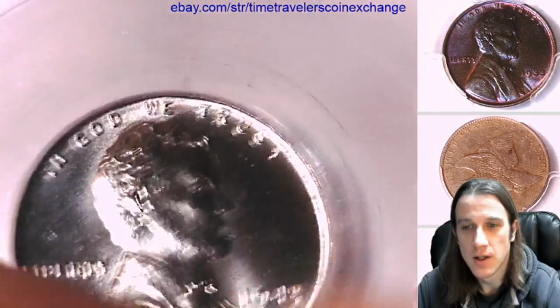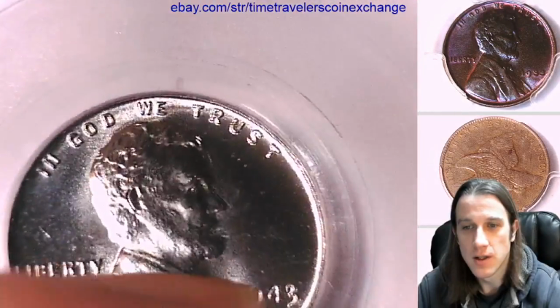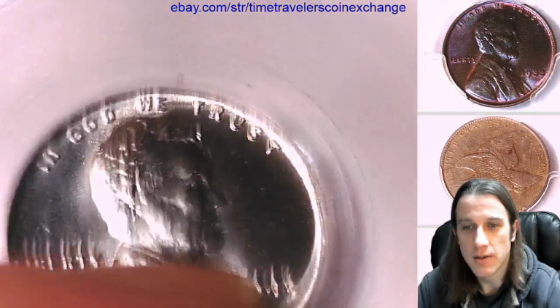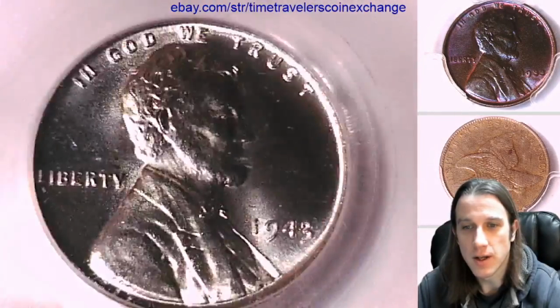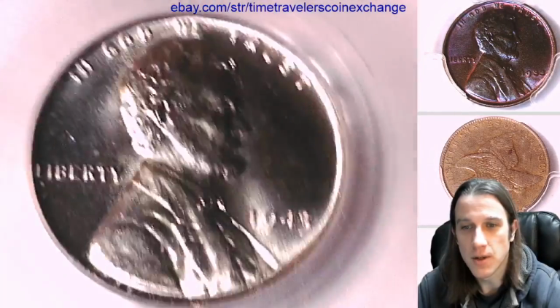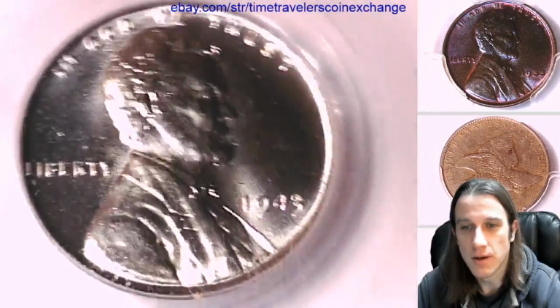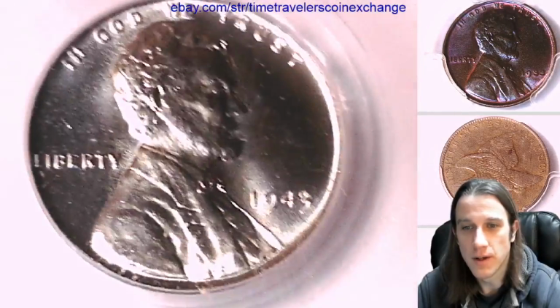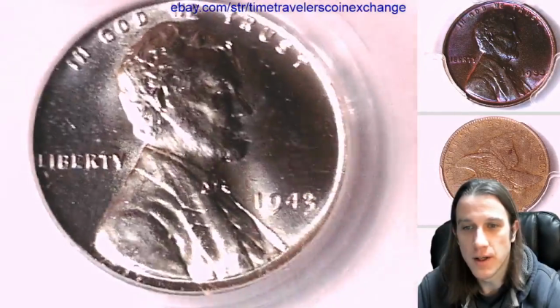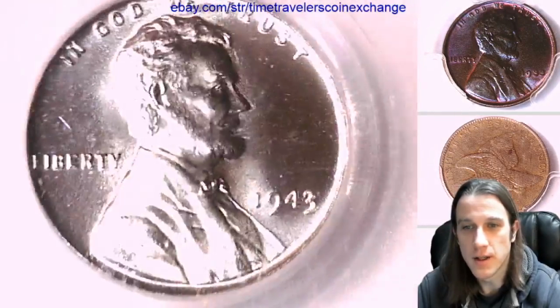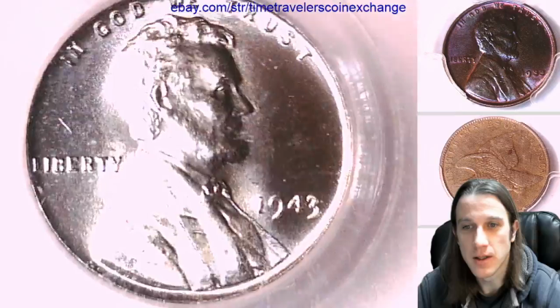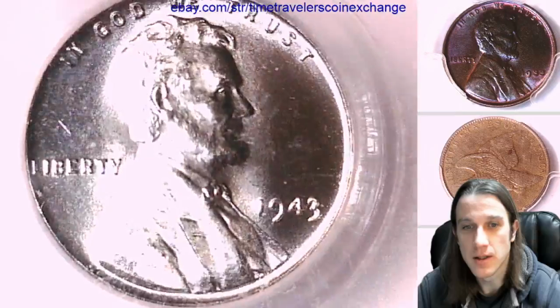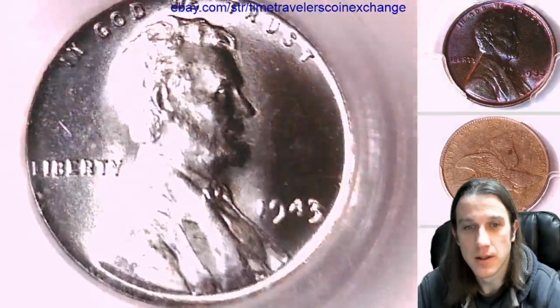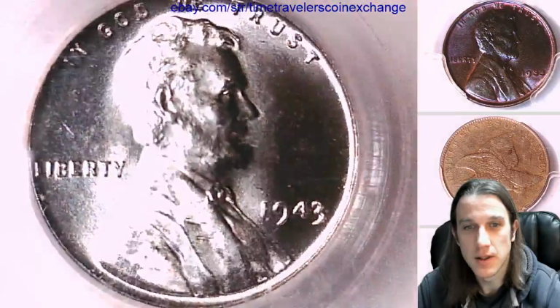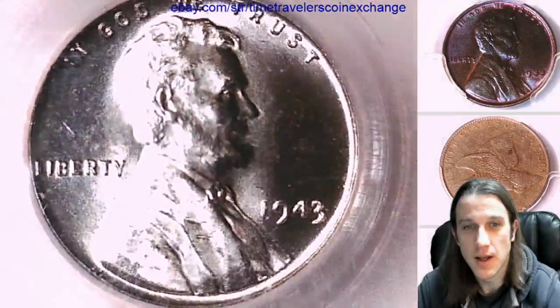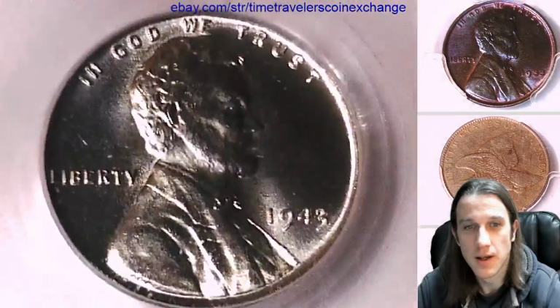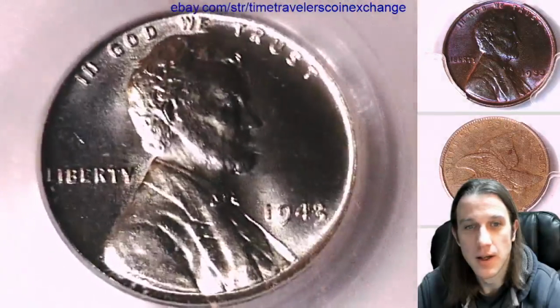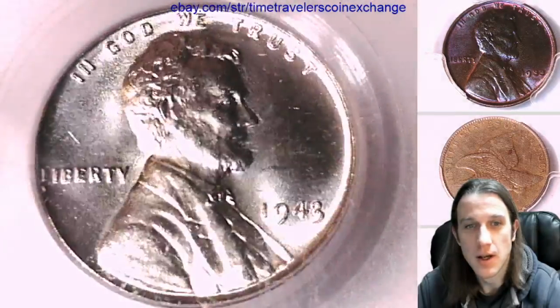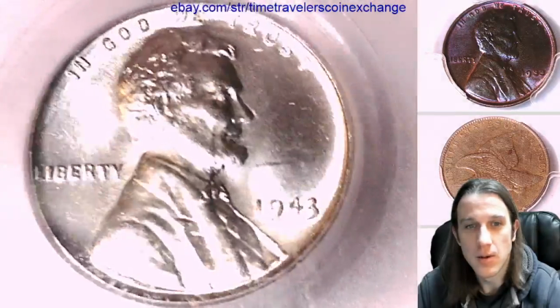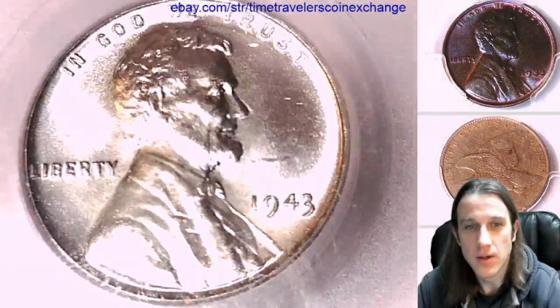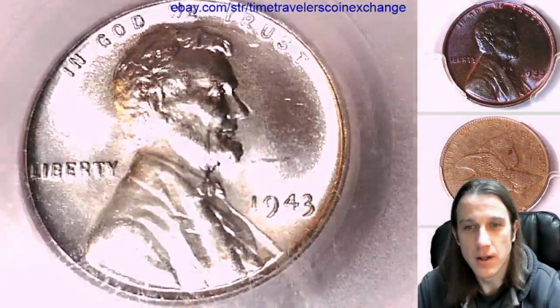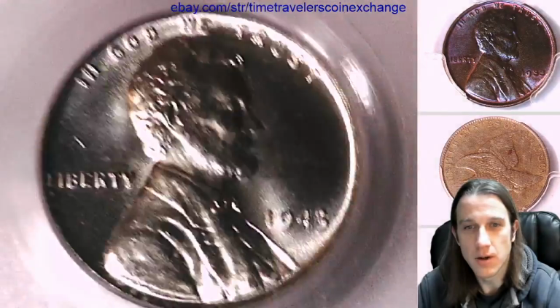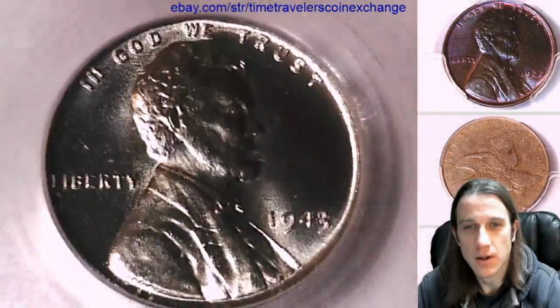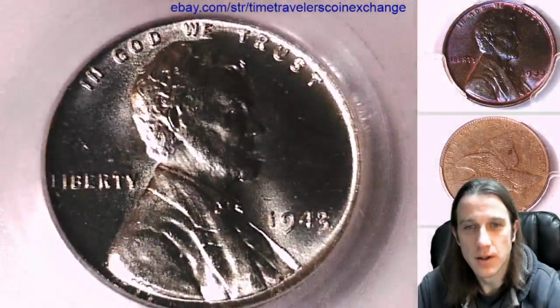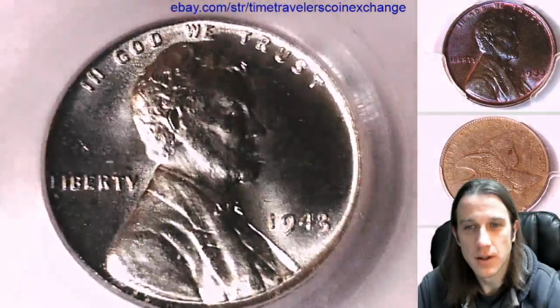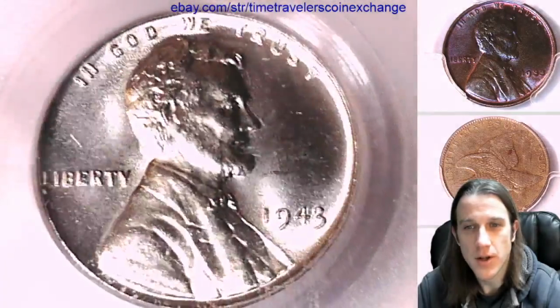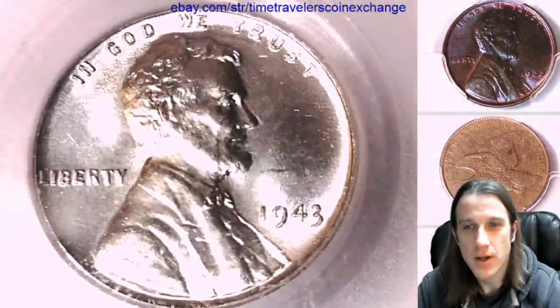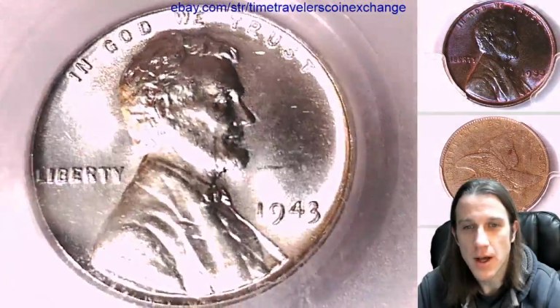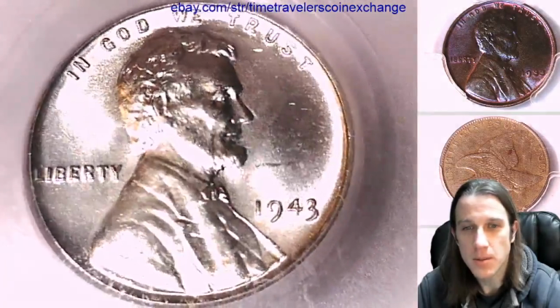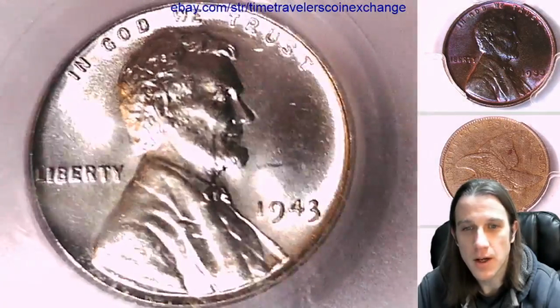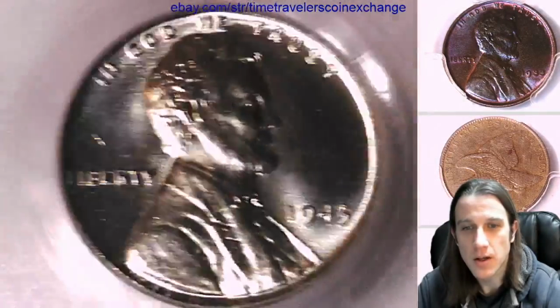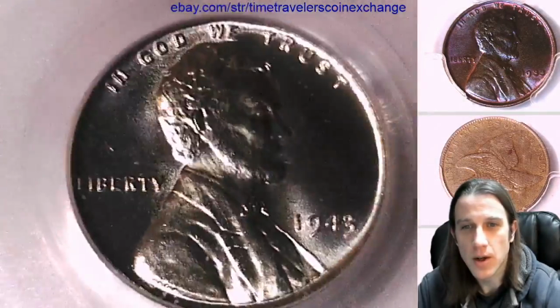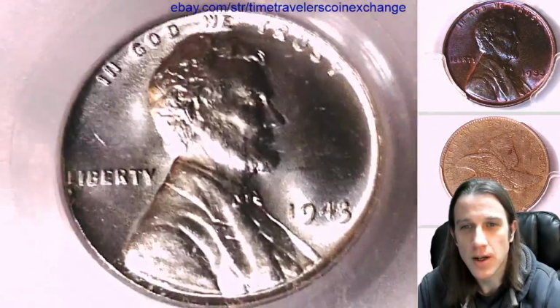Let's see if that comes off — it does! We don't need a little thing like that obscuring the coin either.